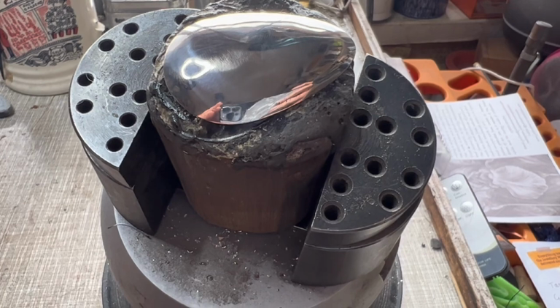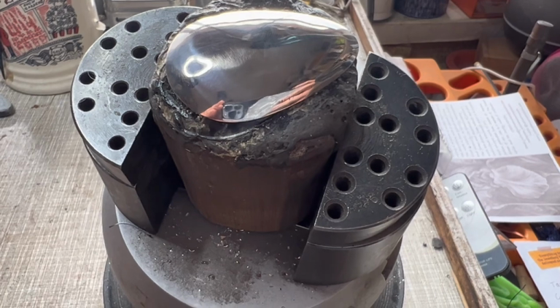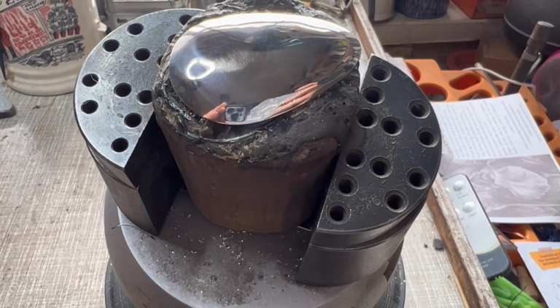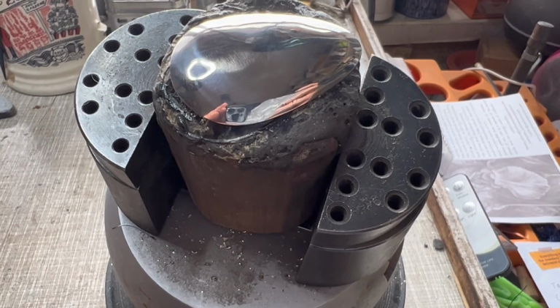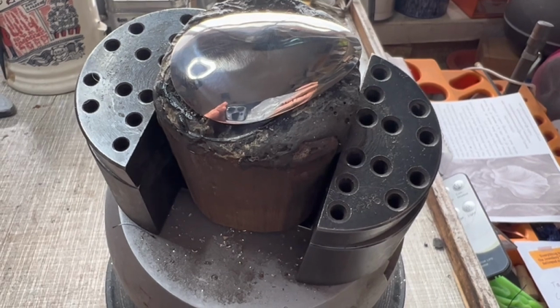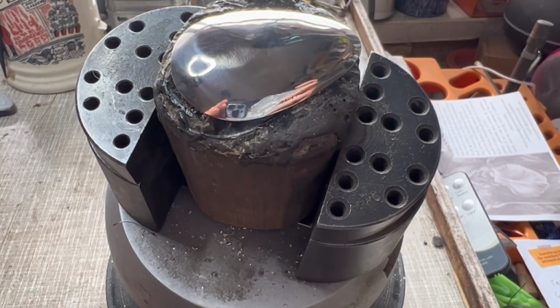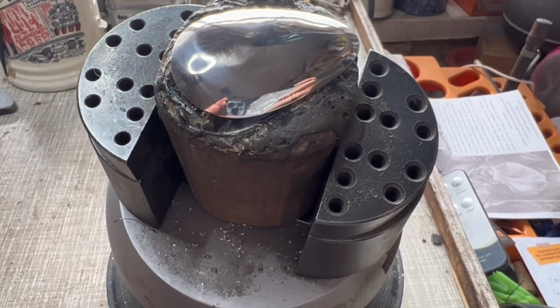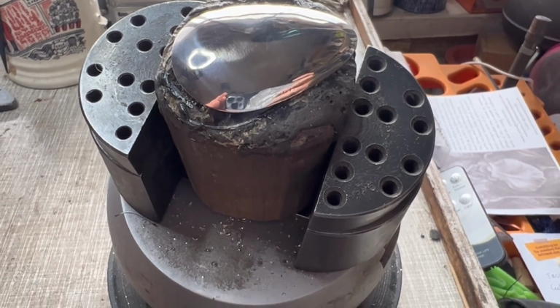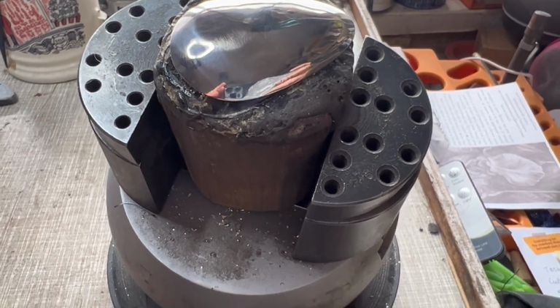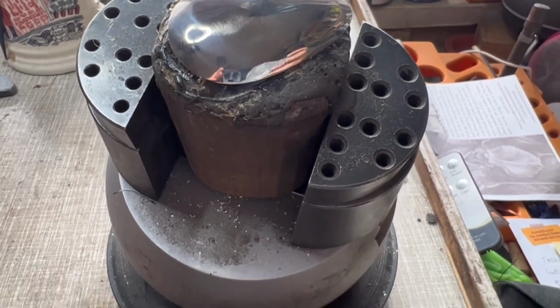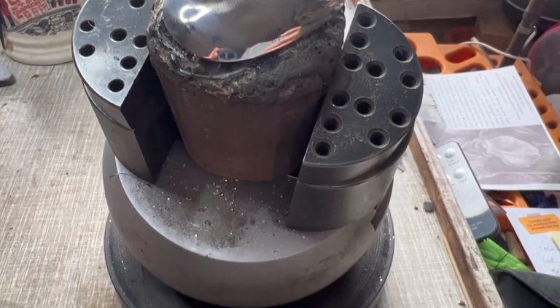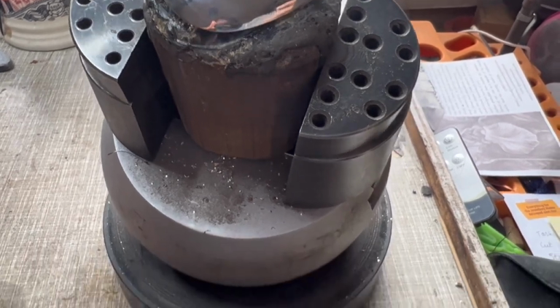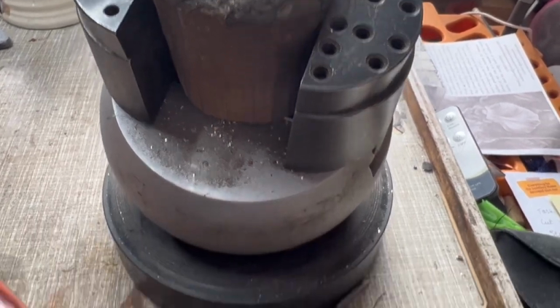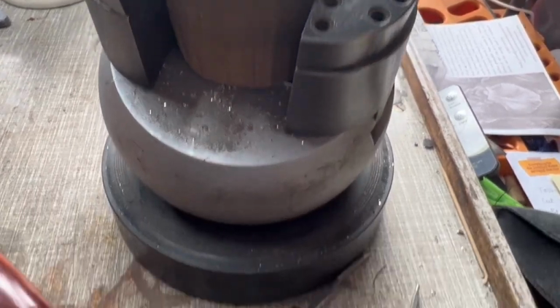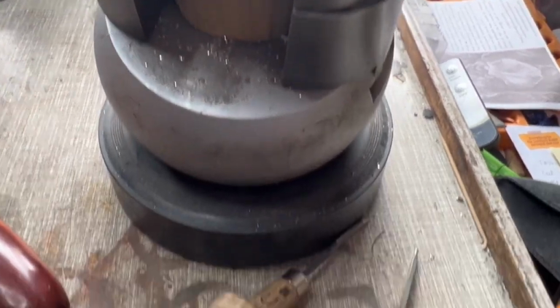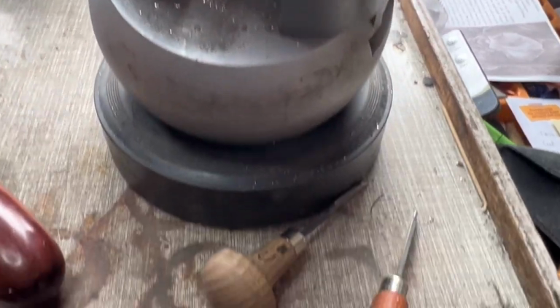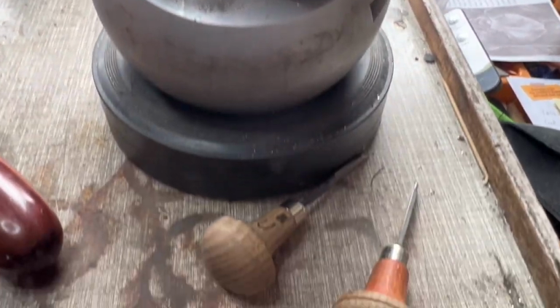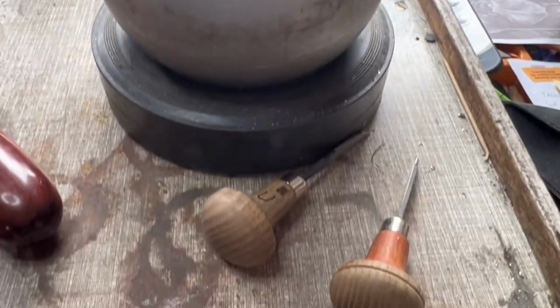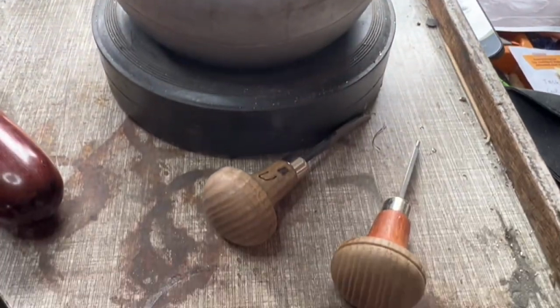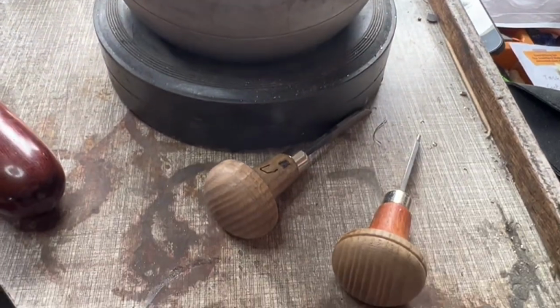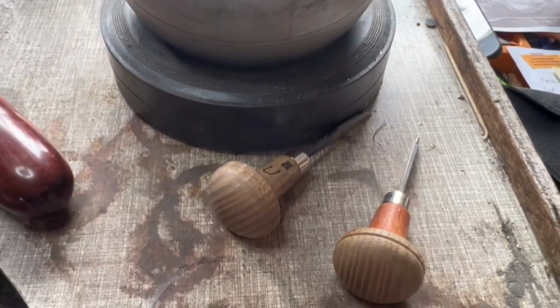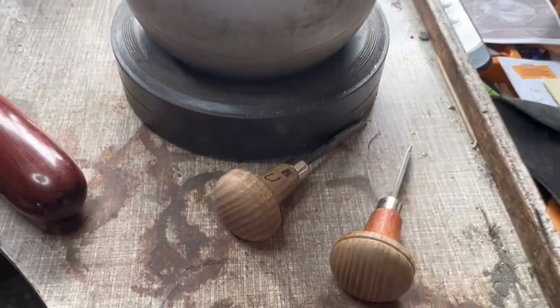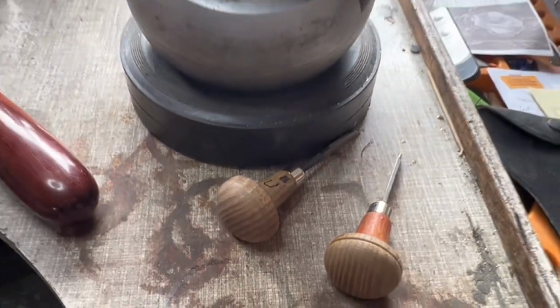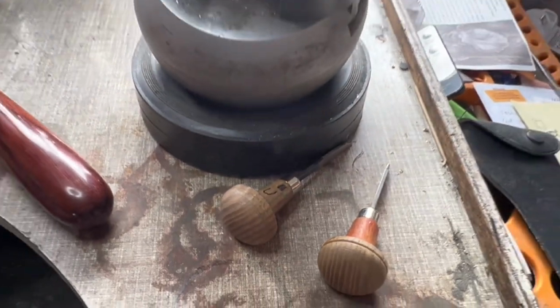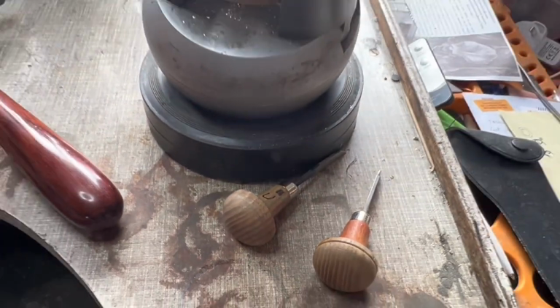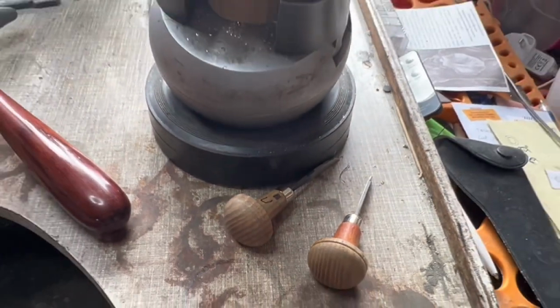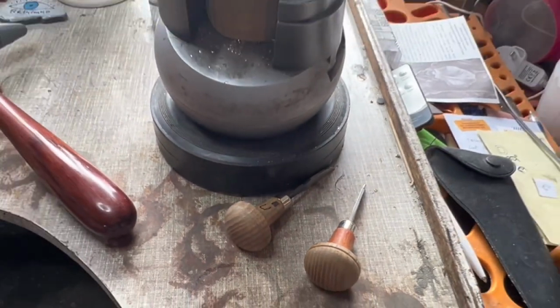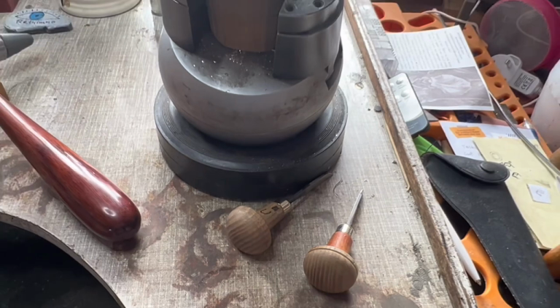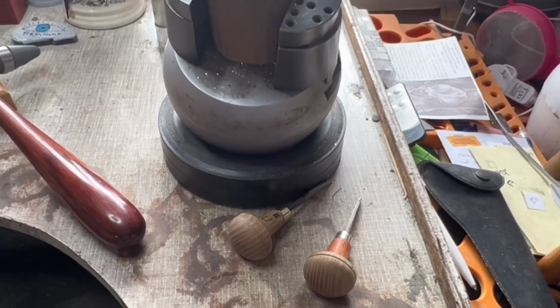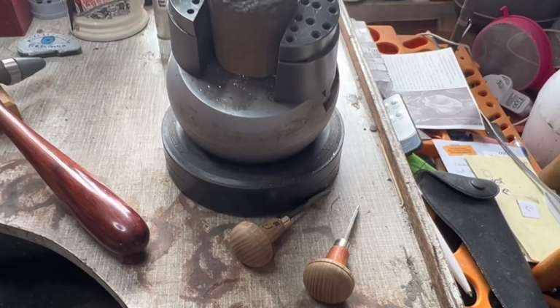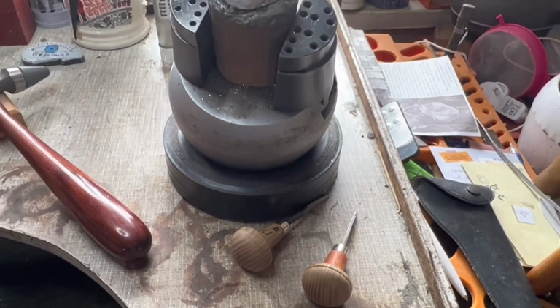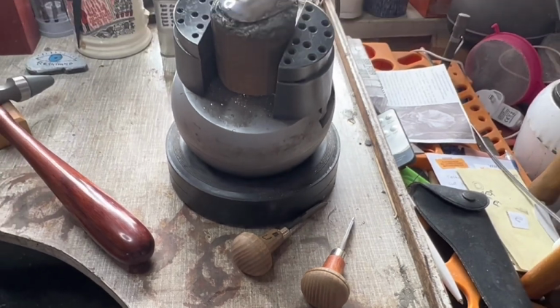The silver is engraved using gravers whilst mounted in setters wax and held in my setters ball.